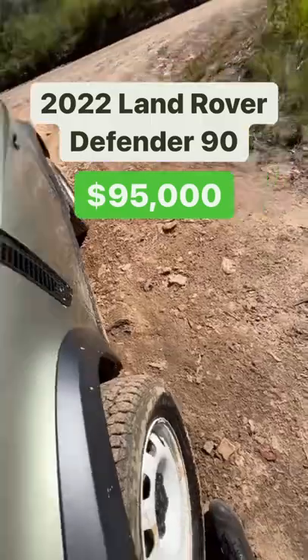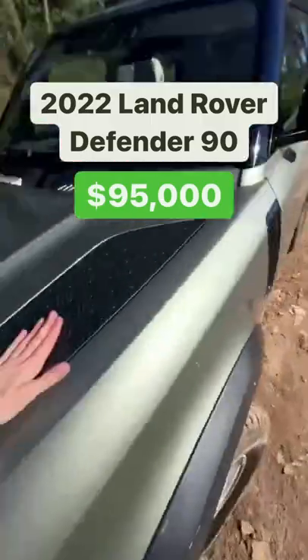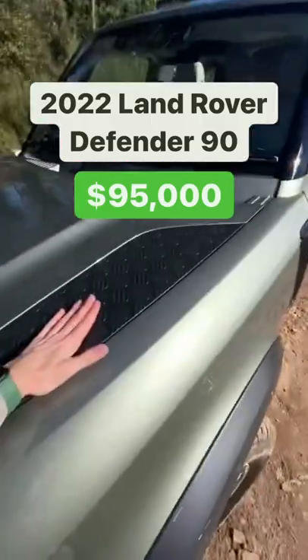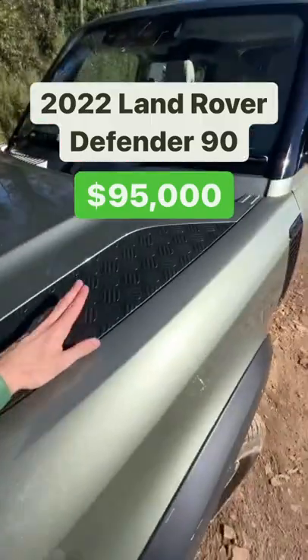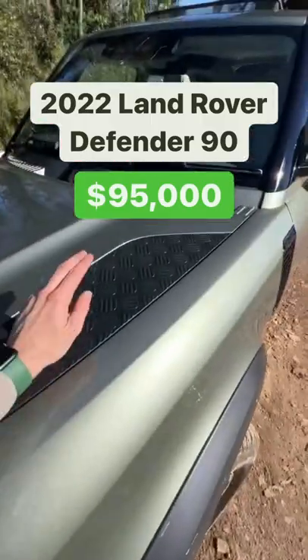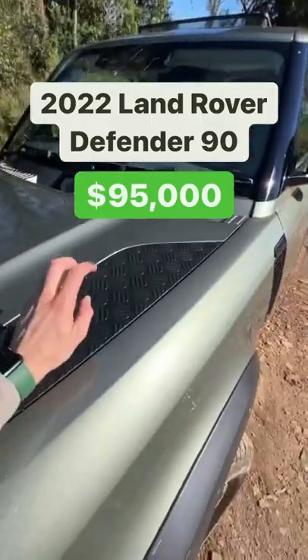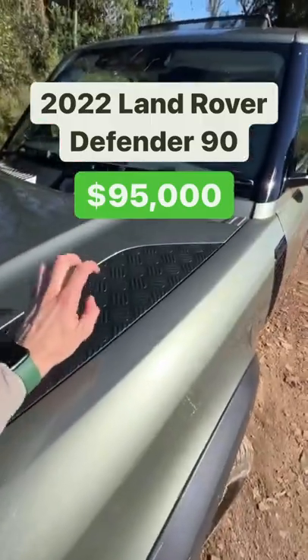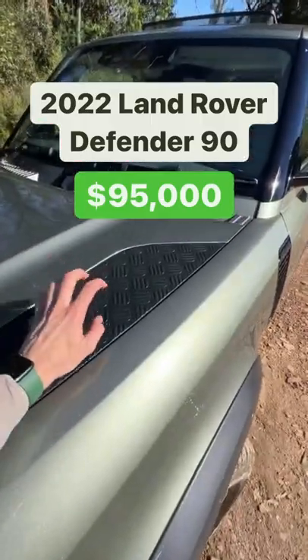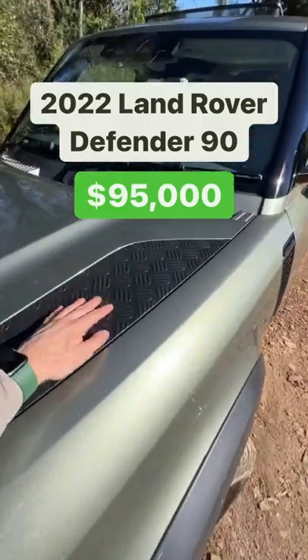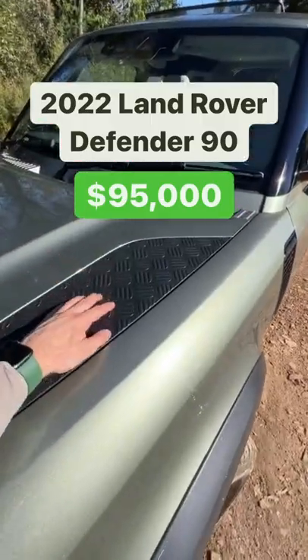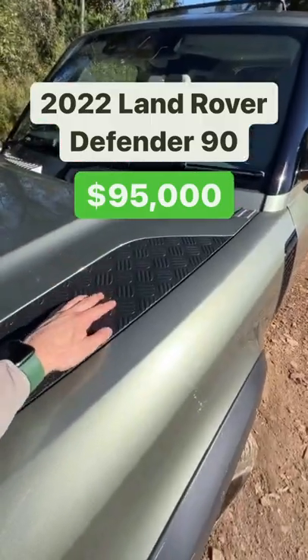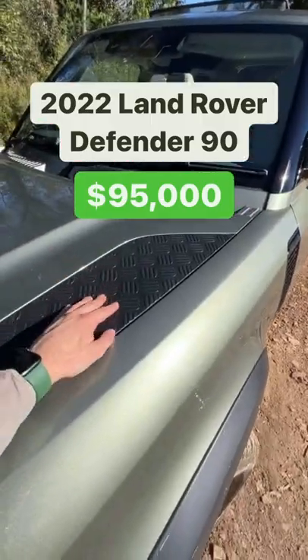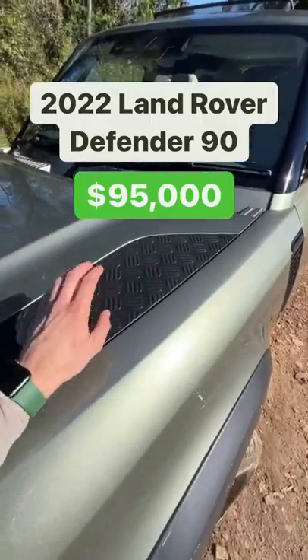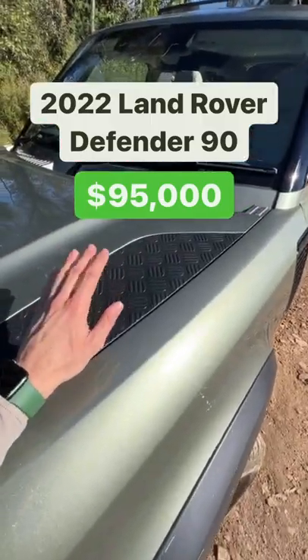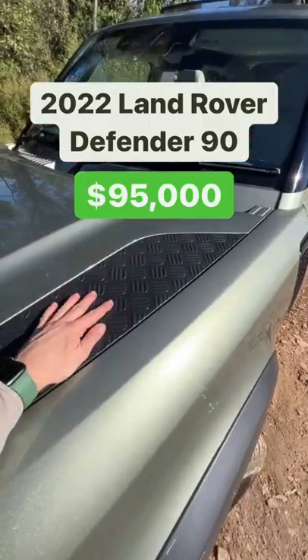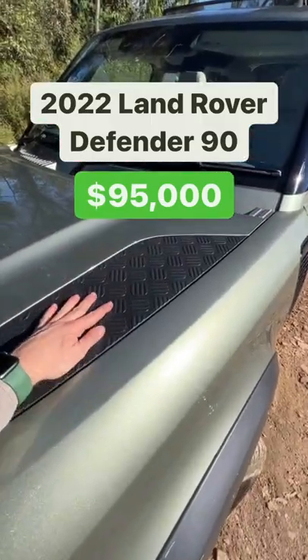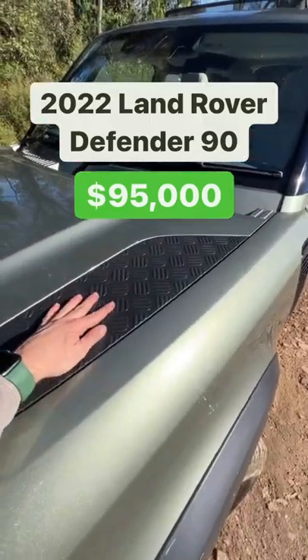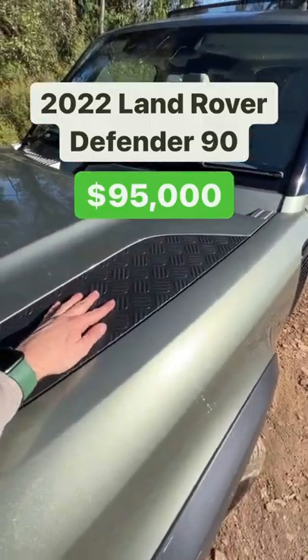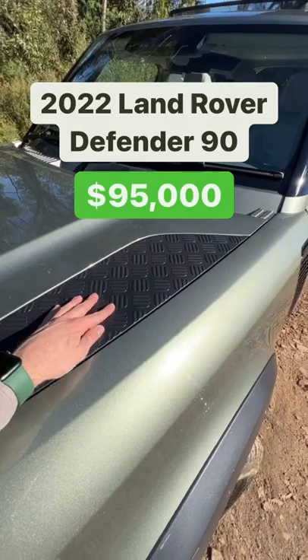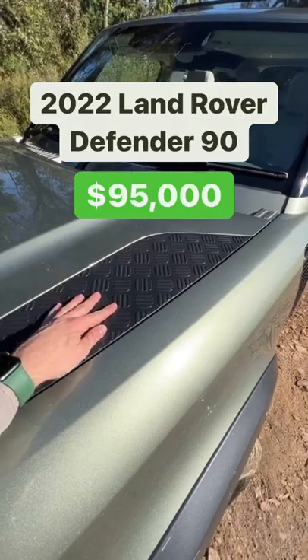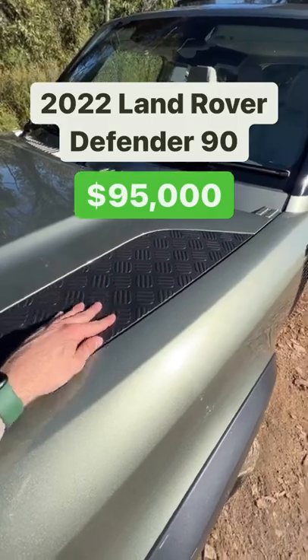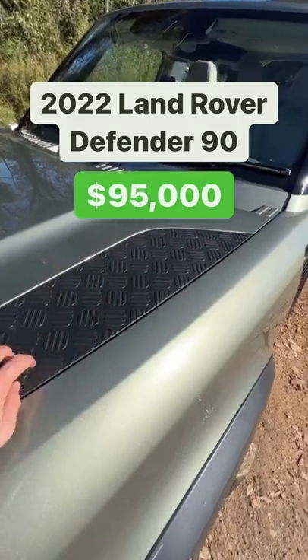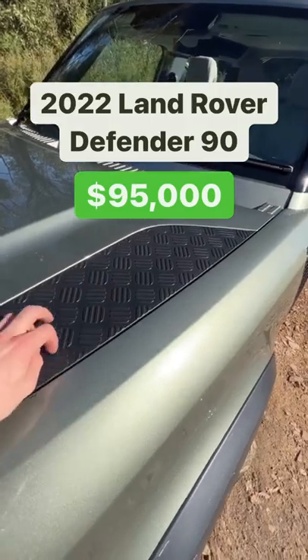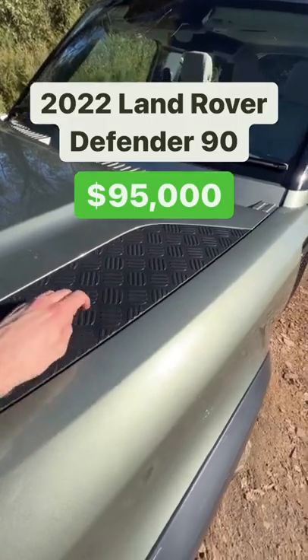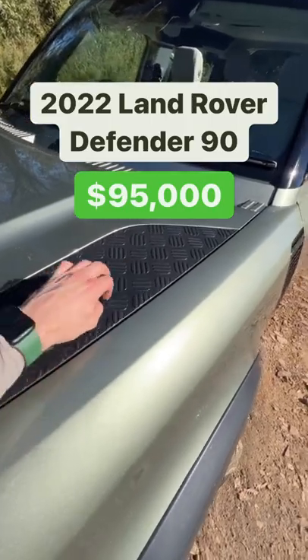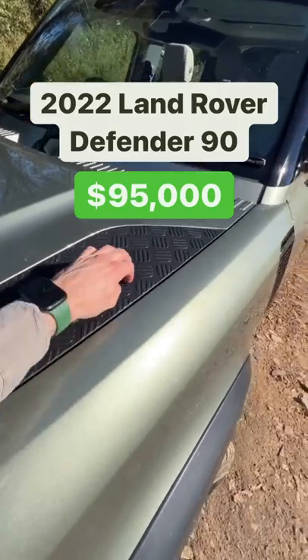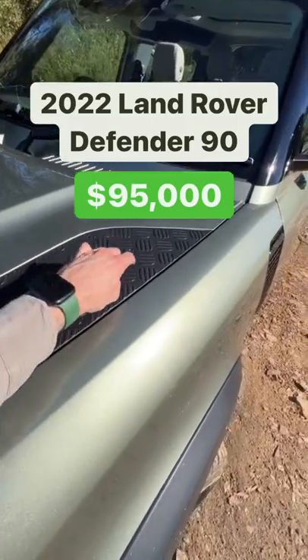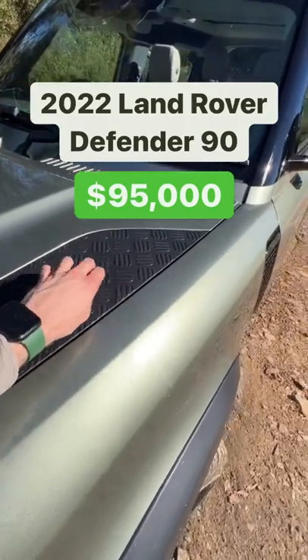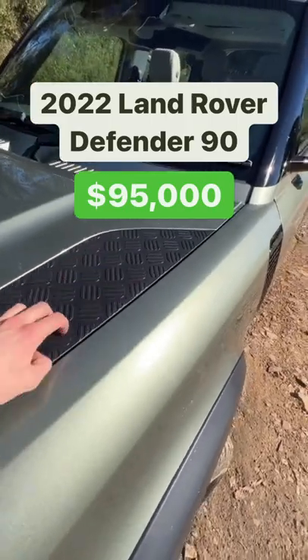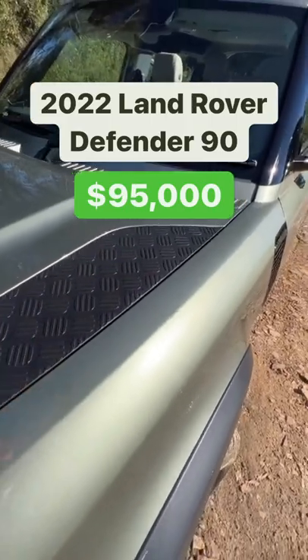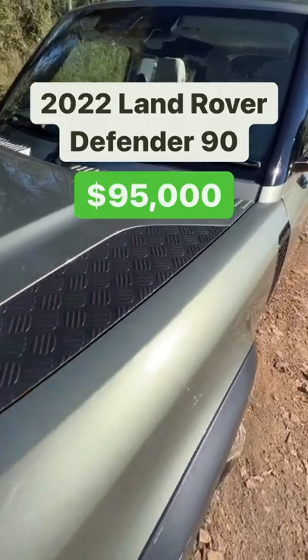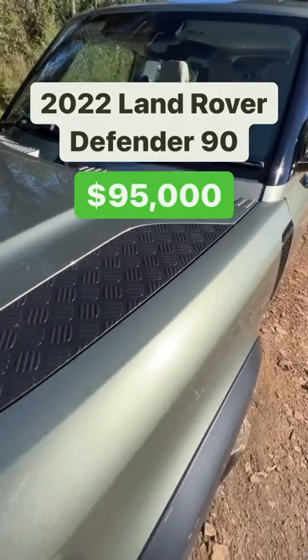Number two is that sadly this is plastic now — it's not metal trim — so it just feels a little bit cheap.